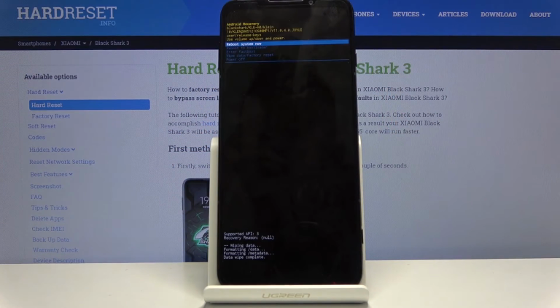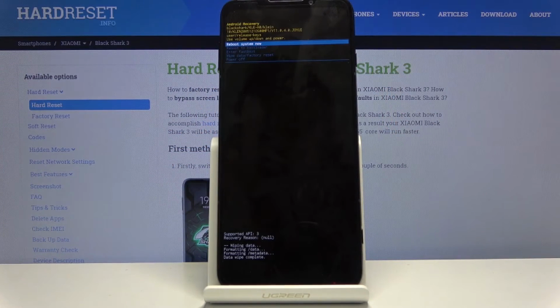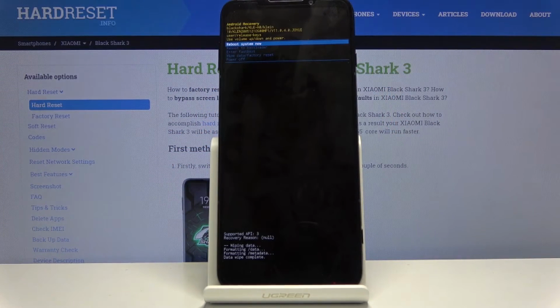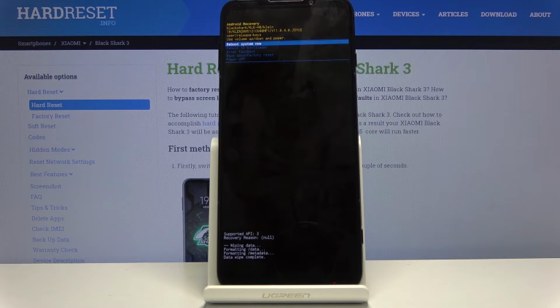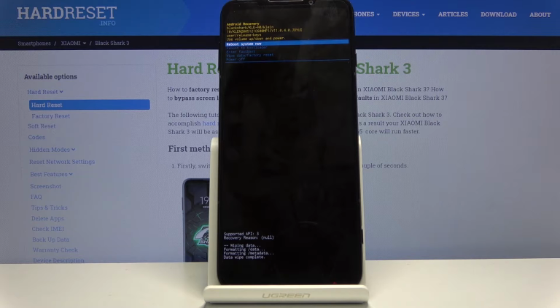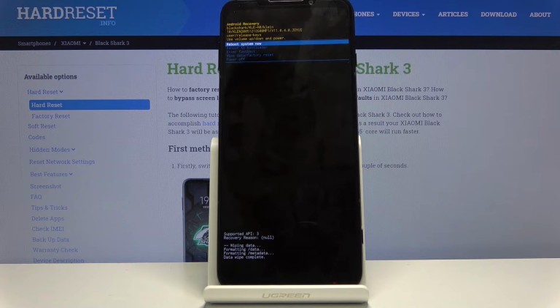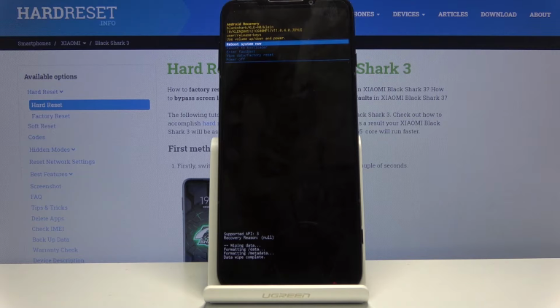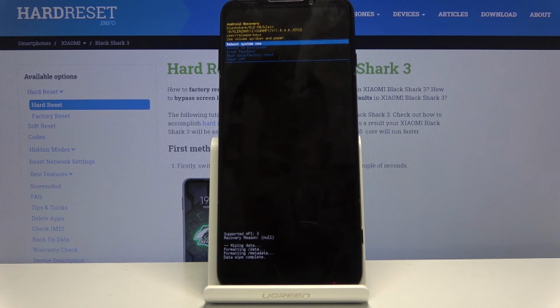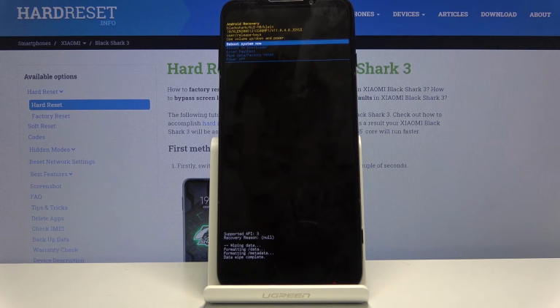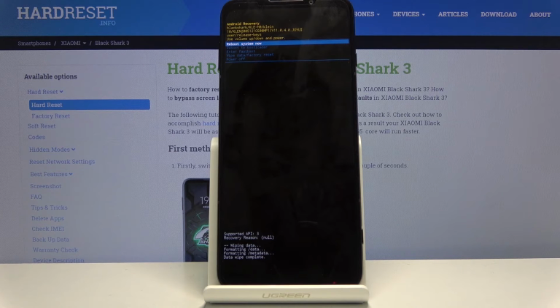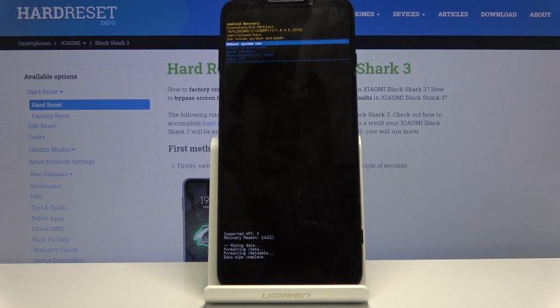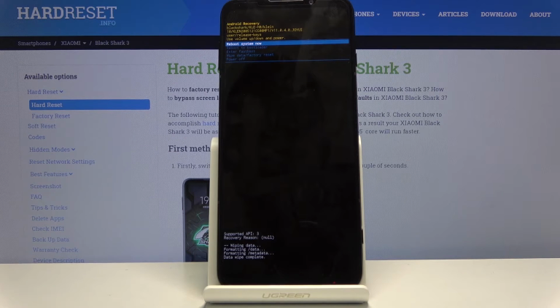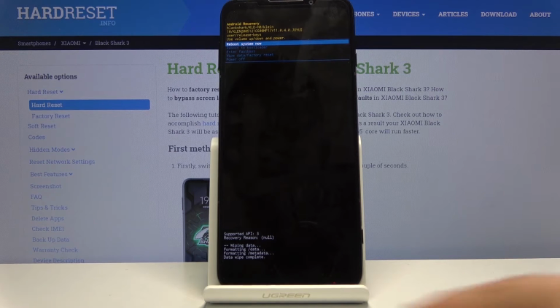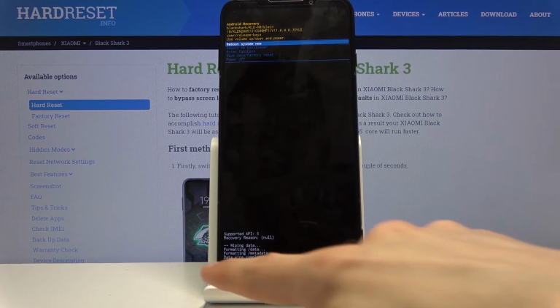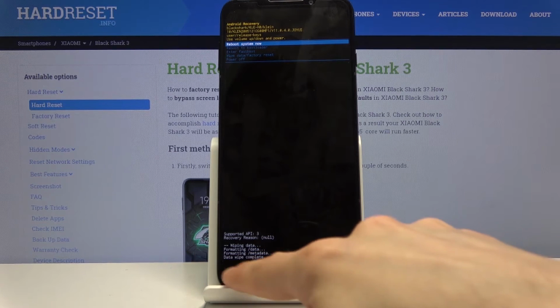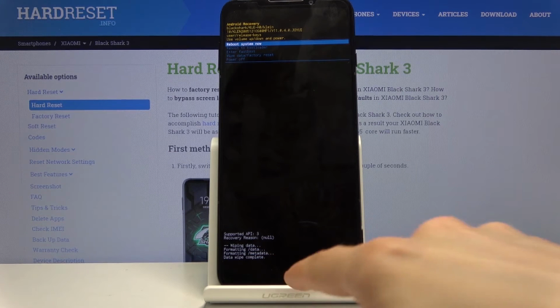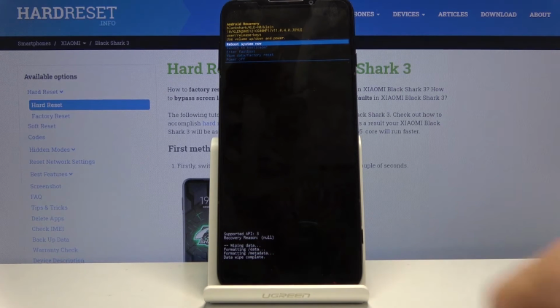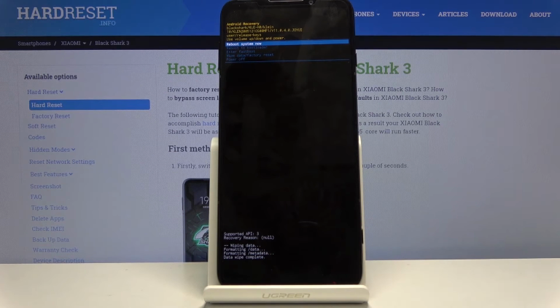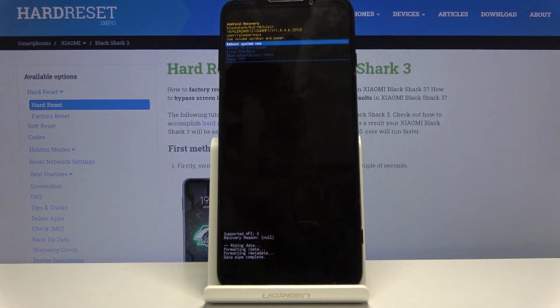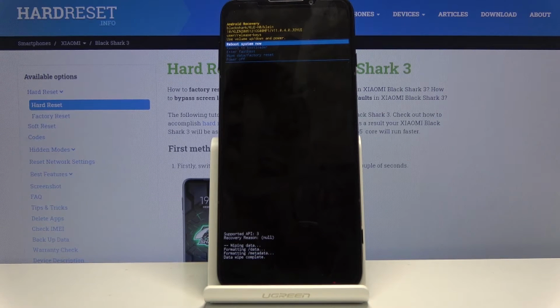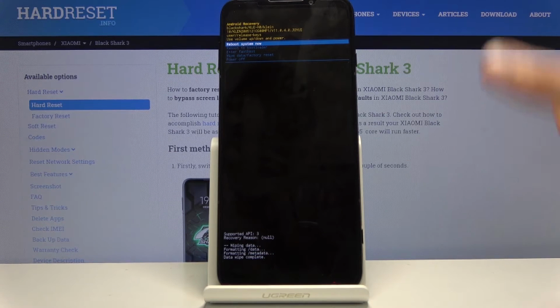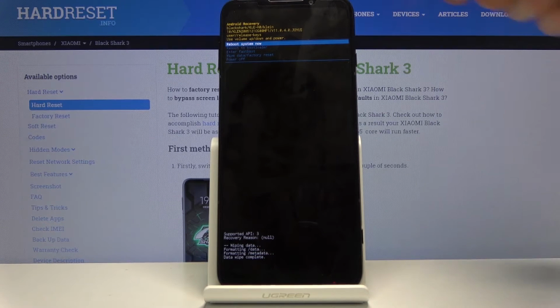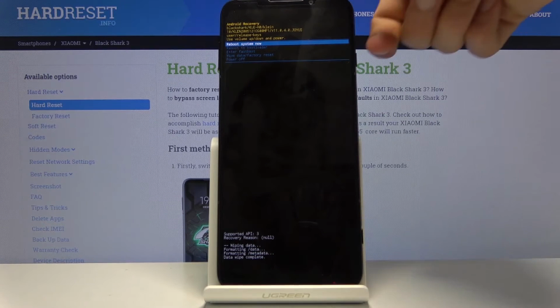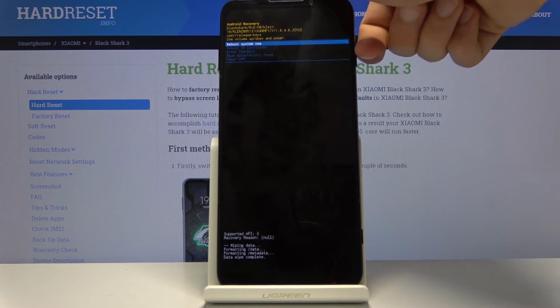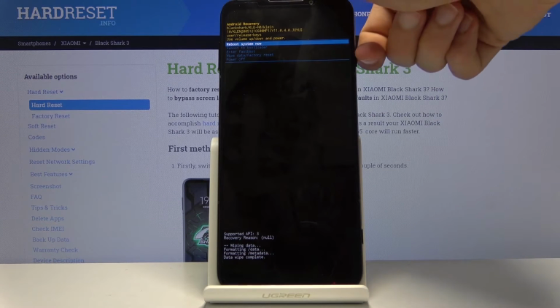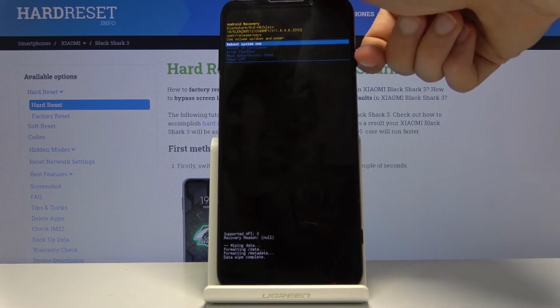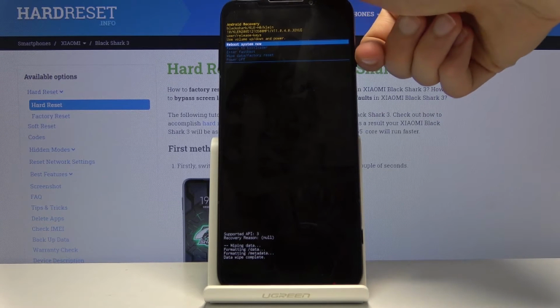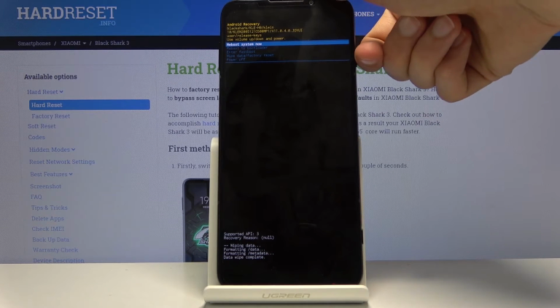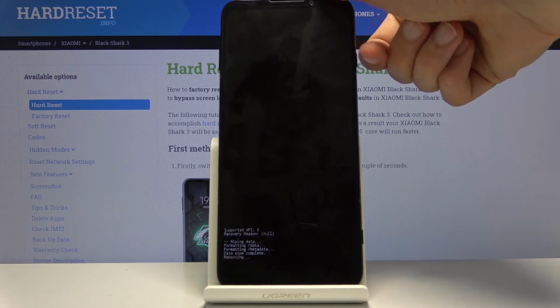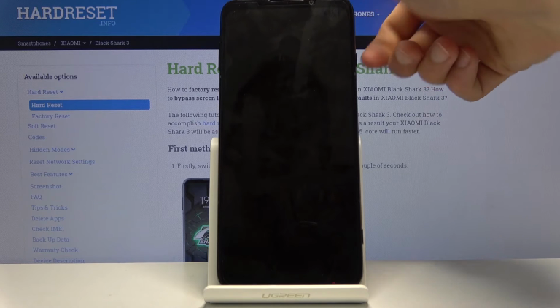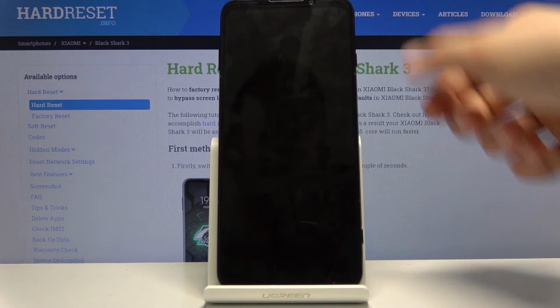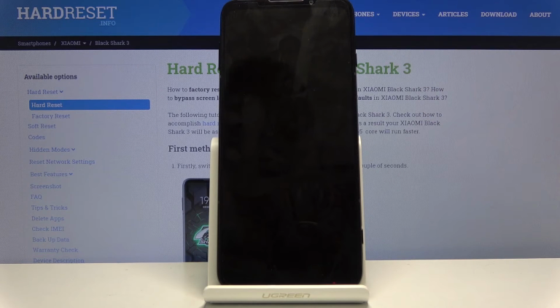It will begin the process and it's a fairly quick one — as you can see it's already done. Now press the power key once more to reboot system now.